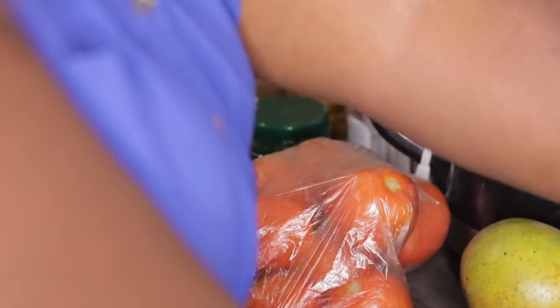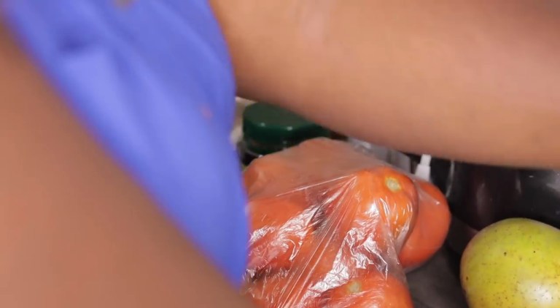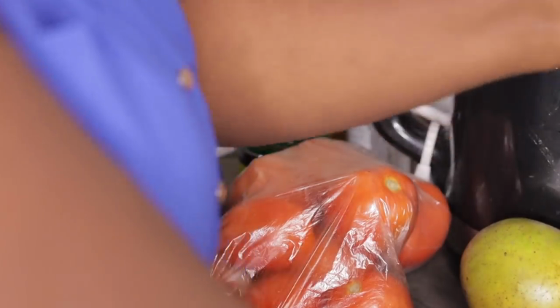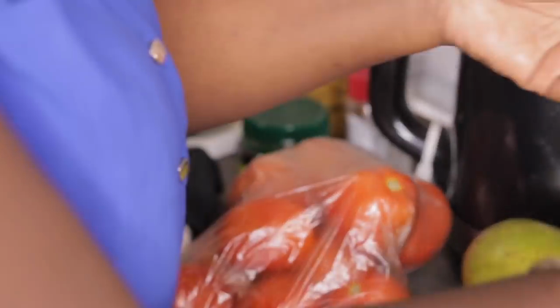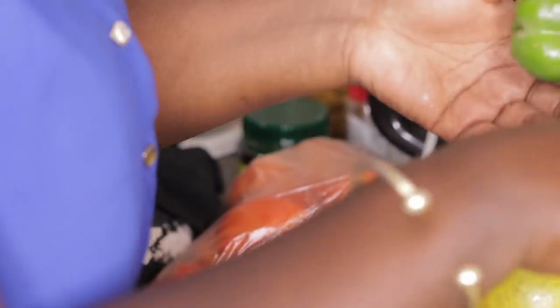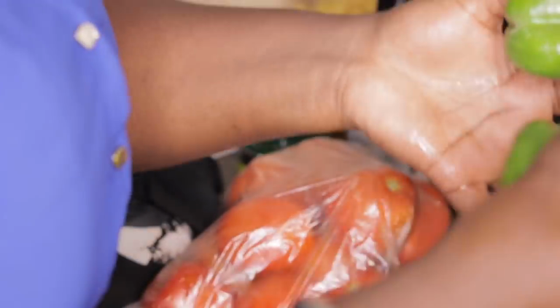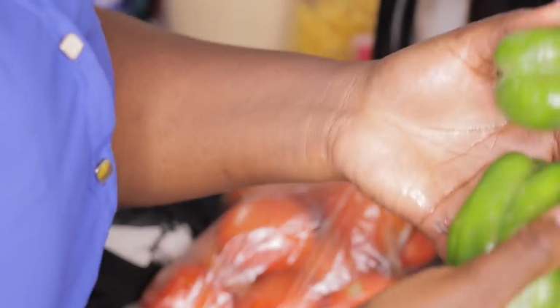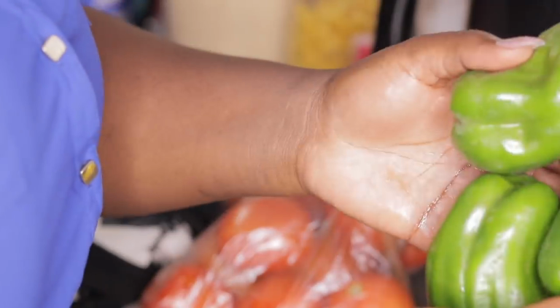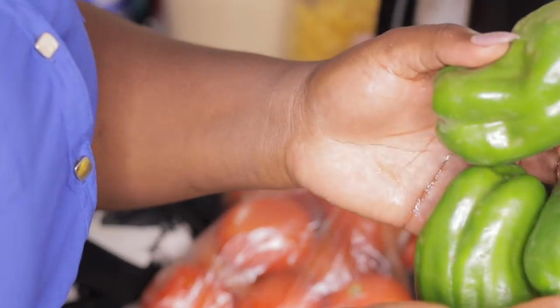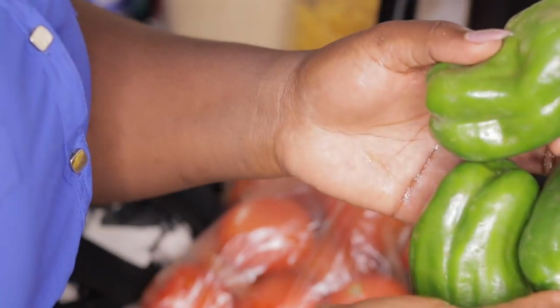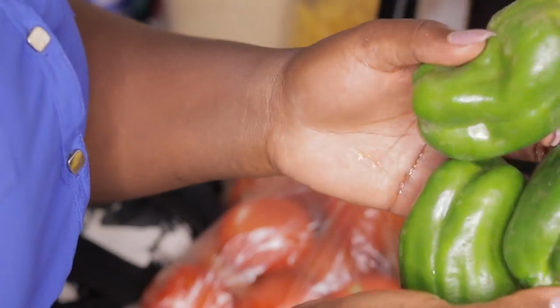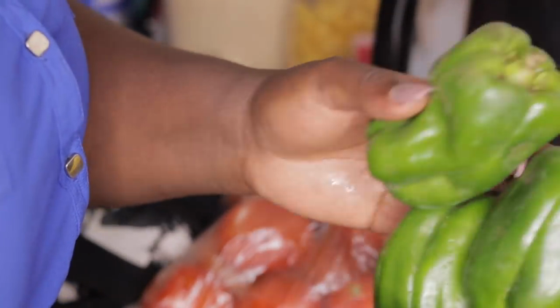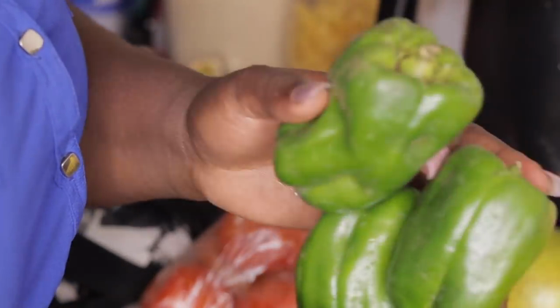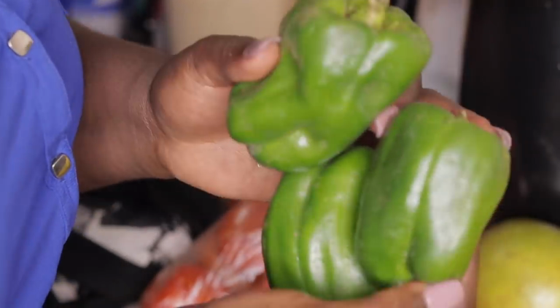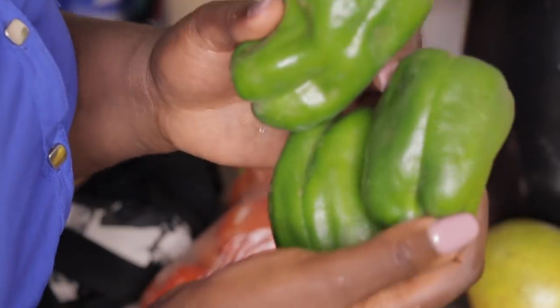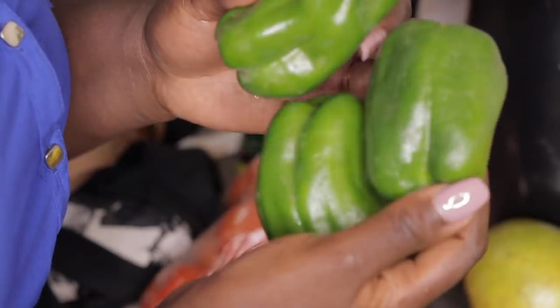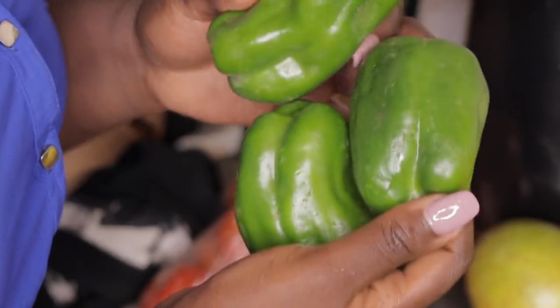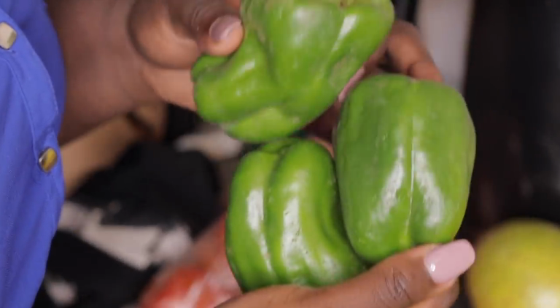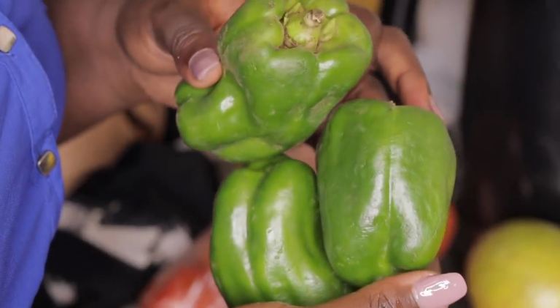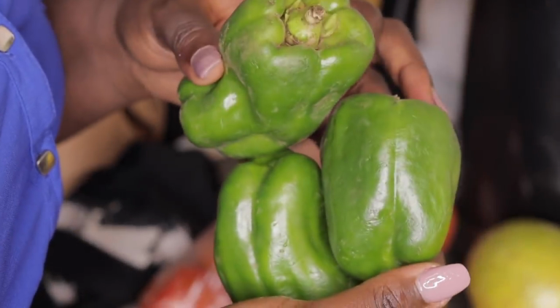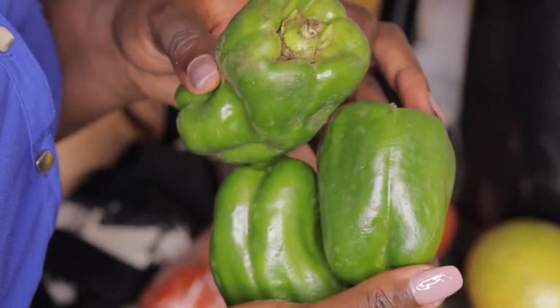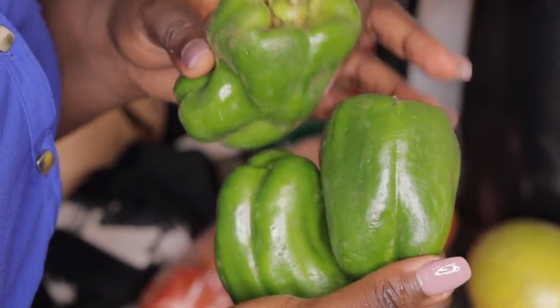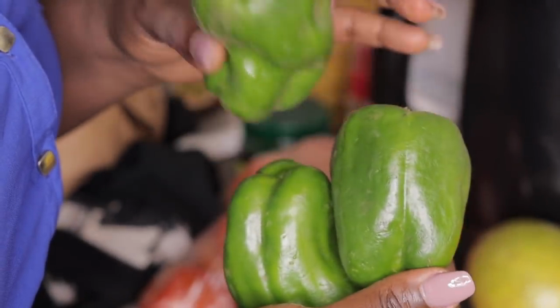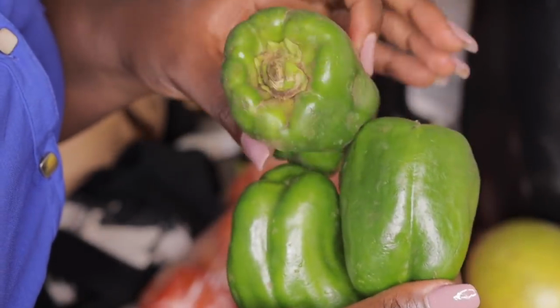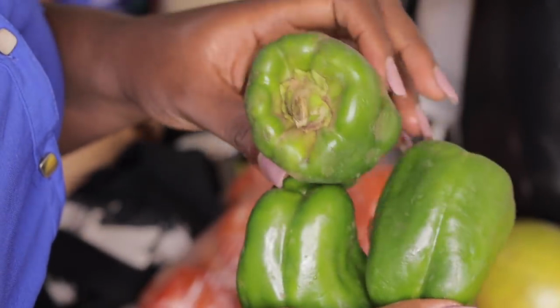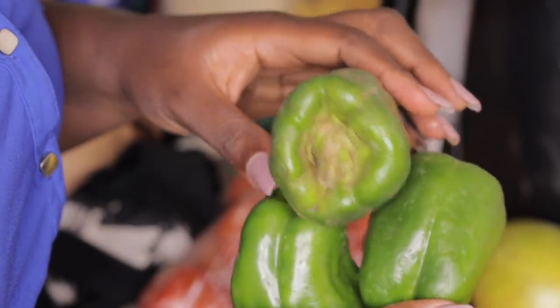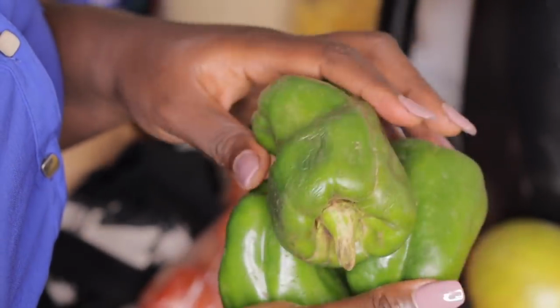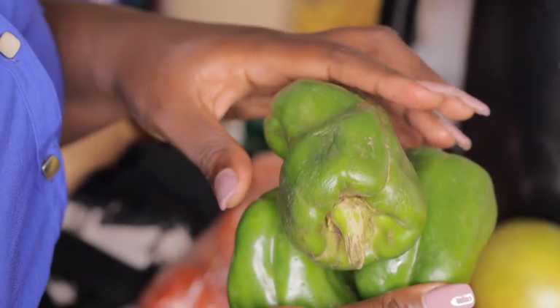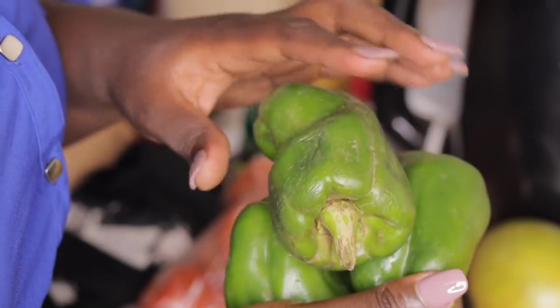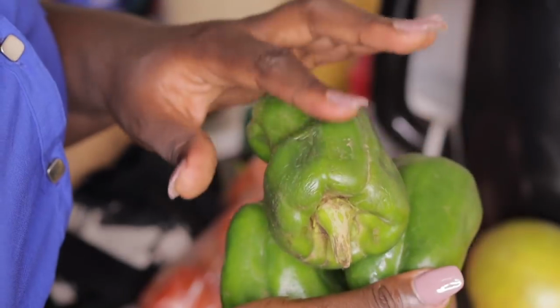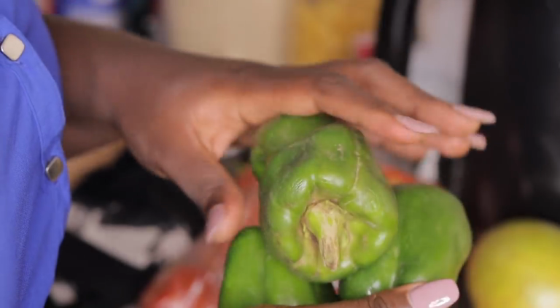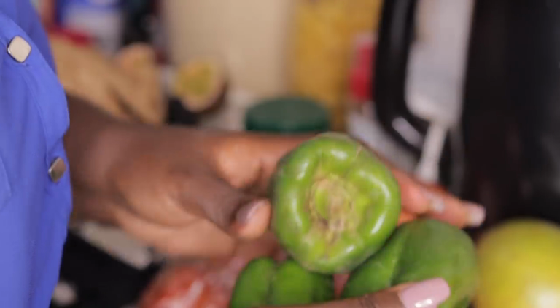I also bought three green capsicum at 20 shillings for all three. These are my favourite capsicum.